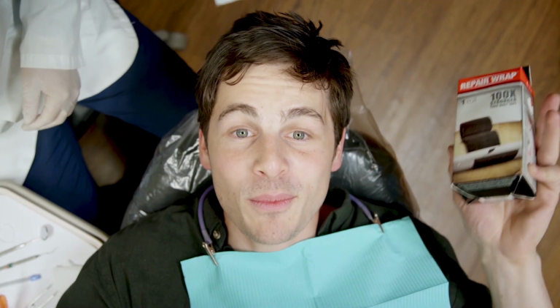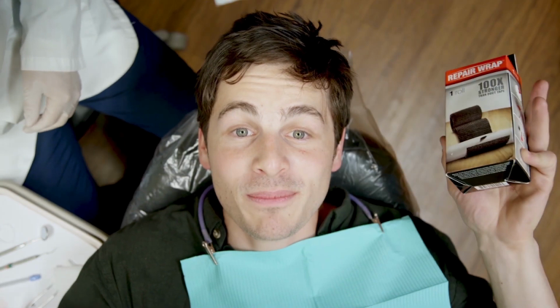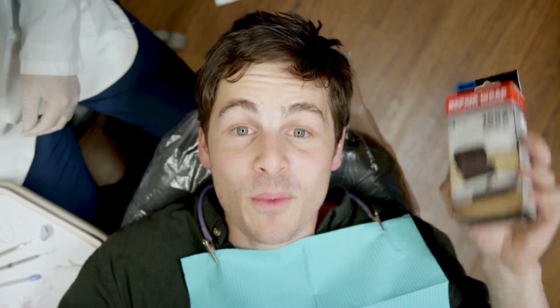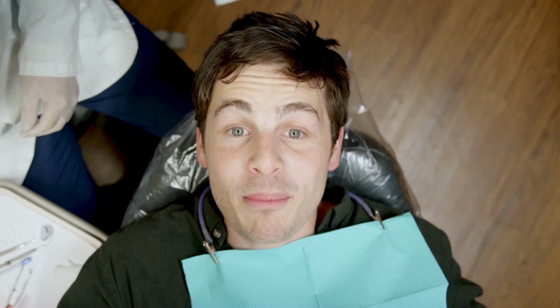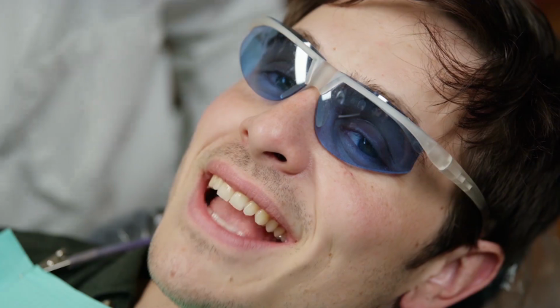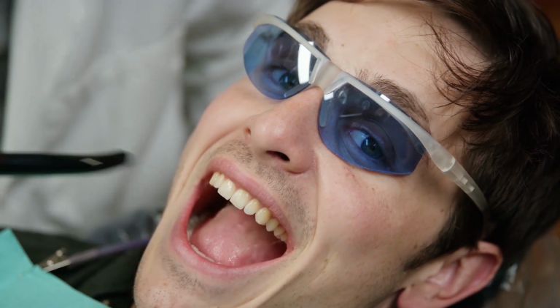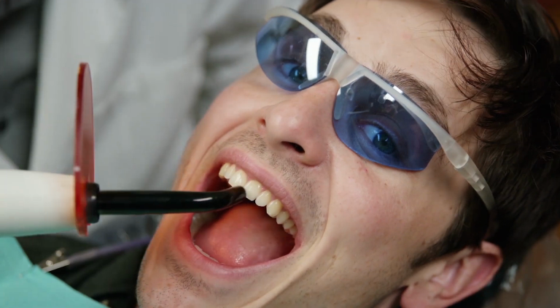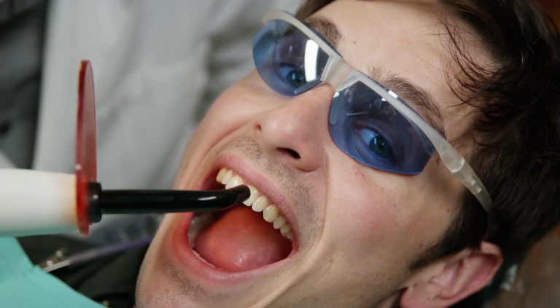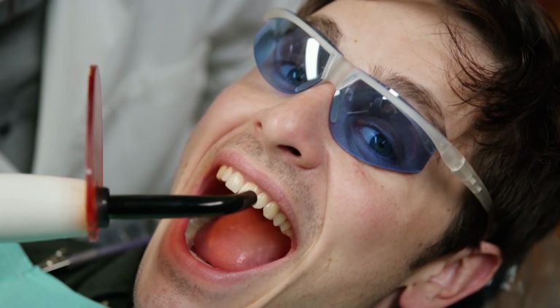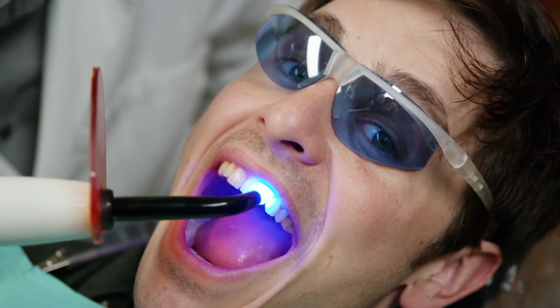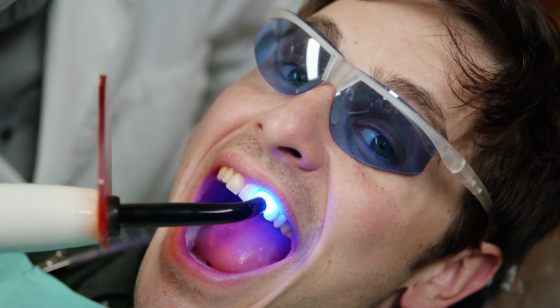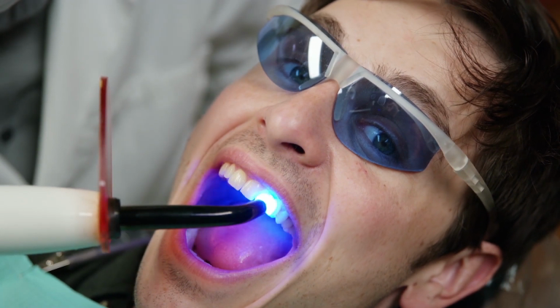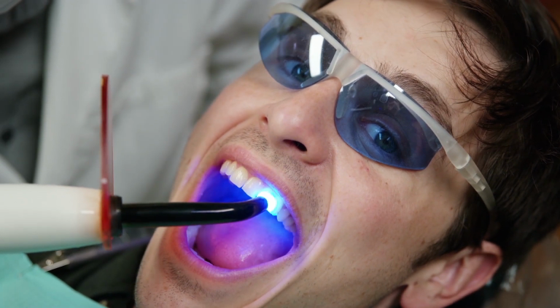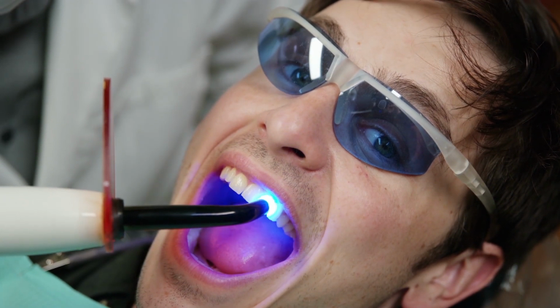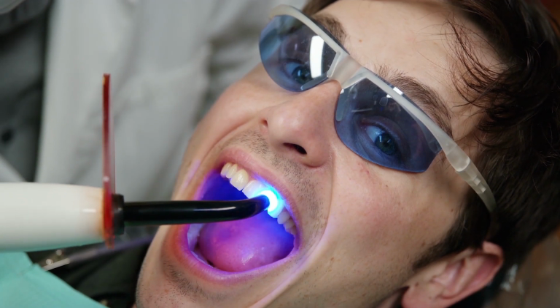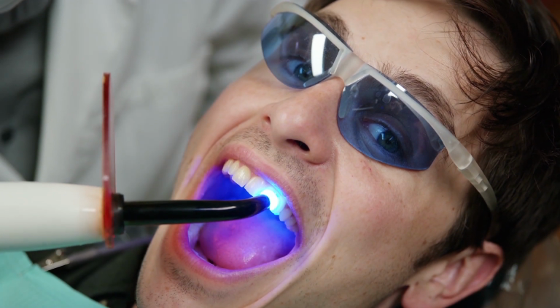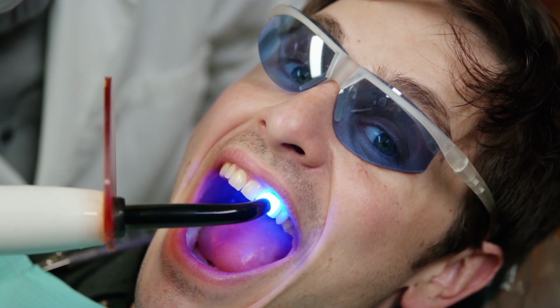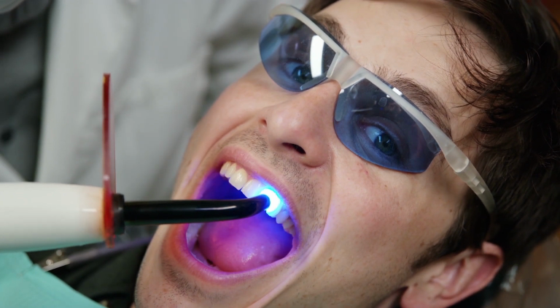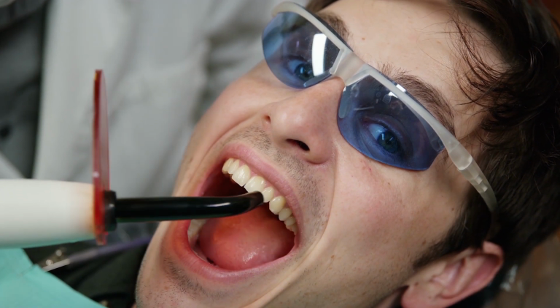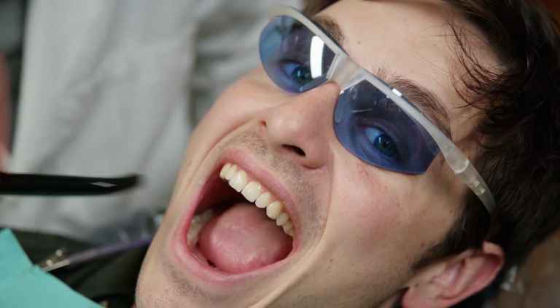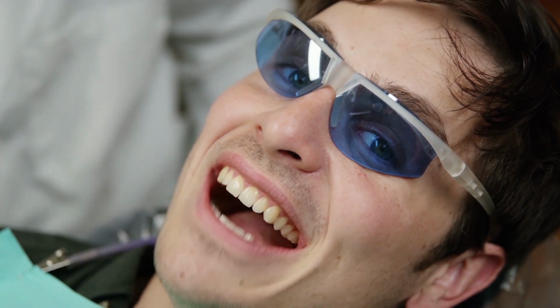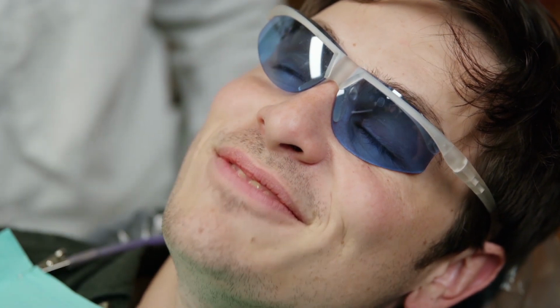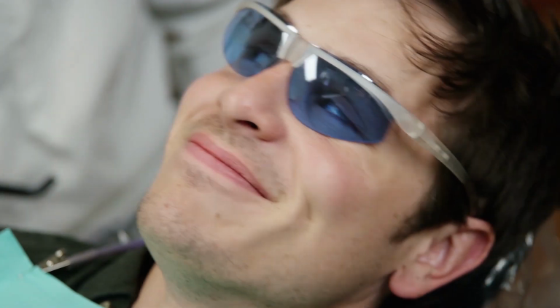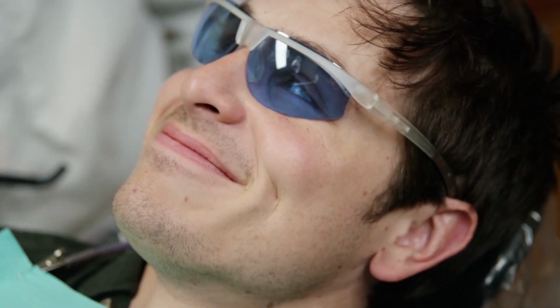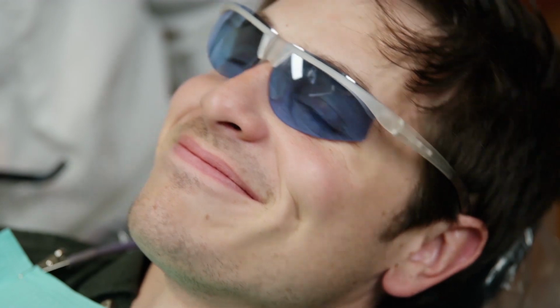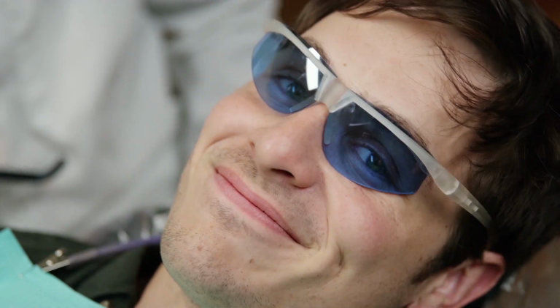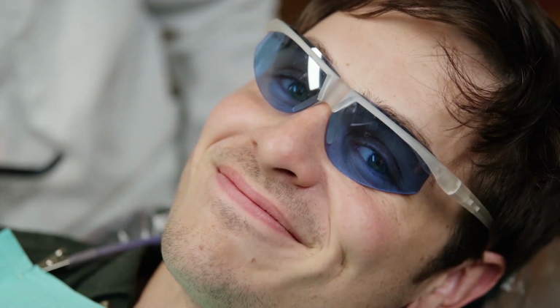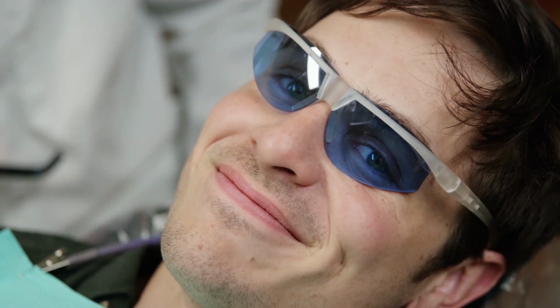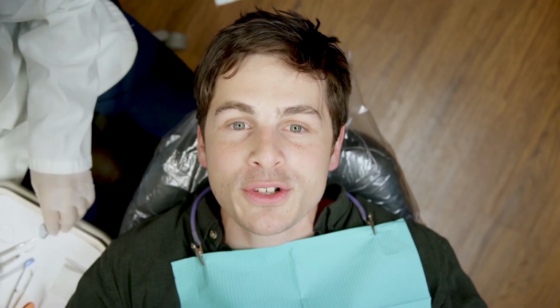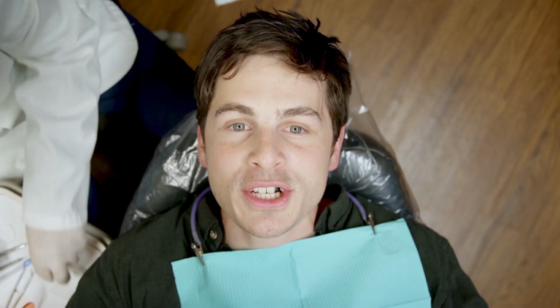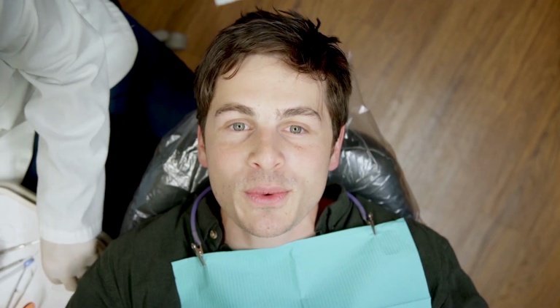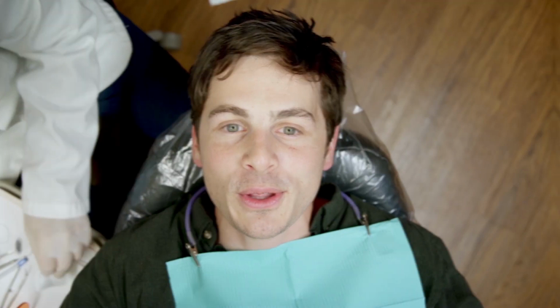We're back, and this time we've created a product that uses the same technology dentists rely on every day to solve all your frustrations with glue.